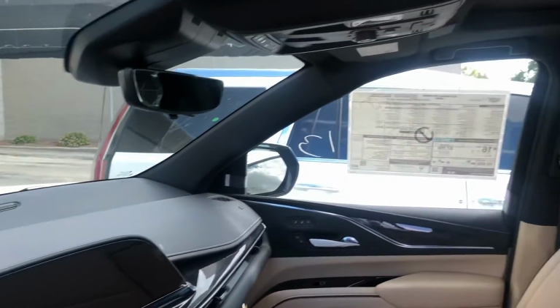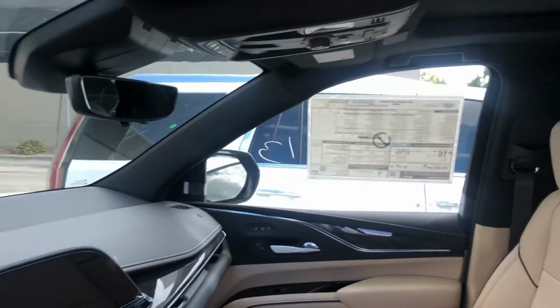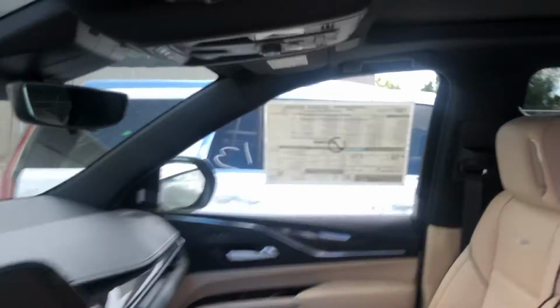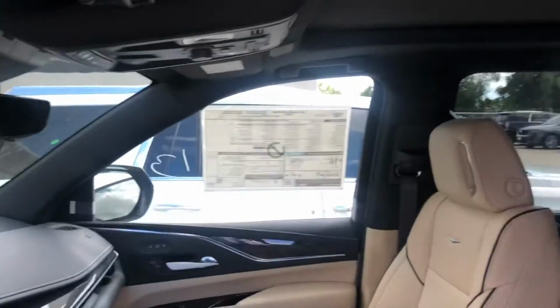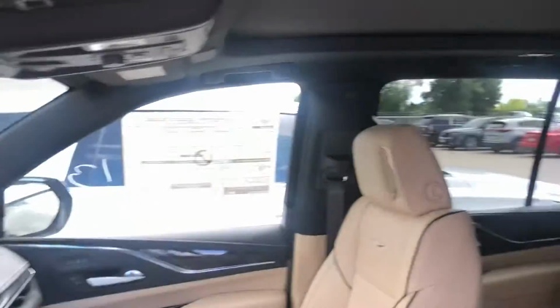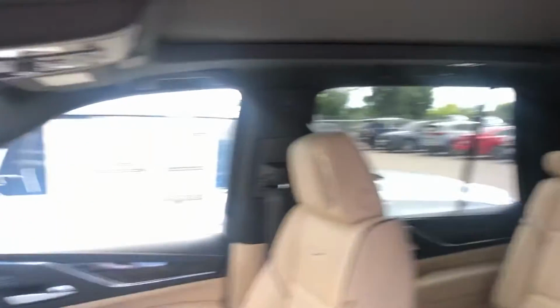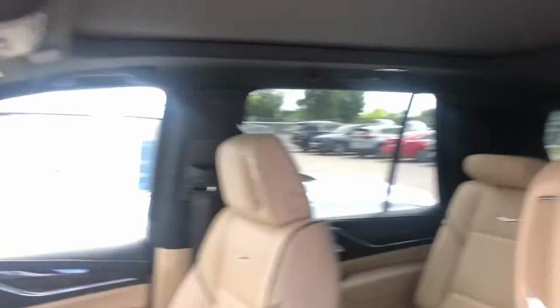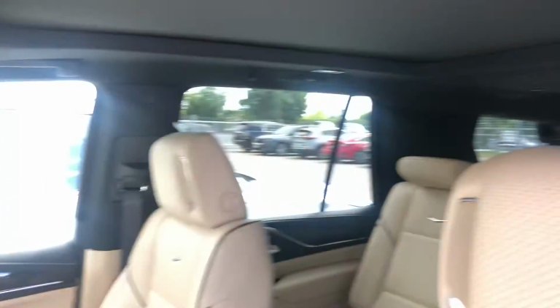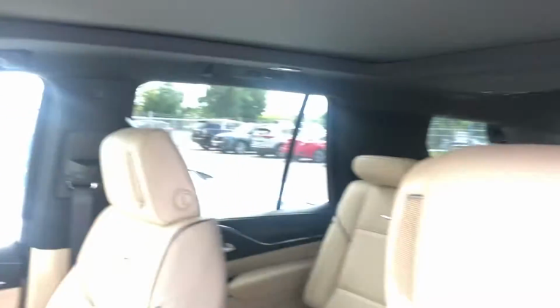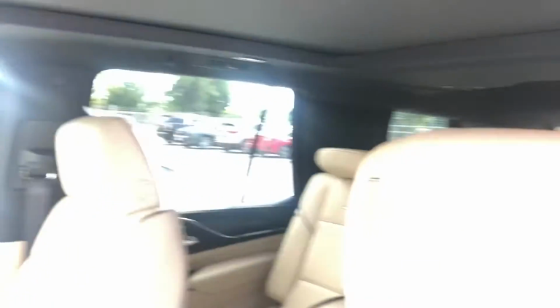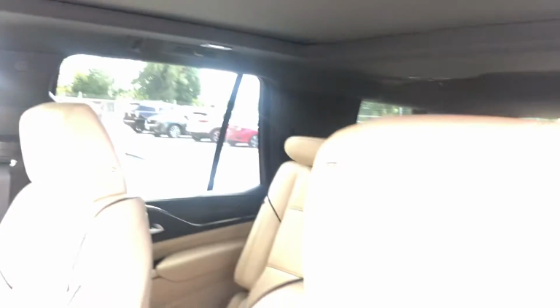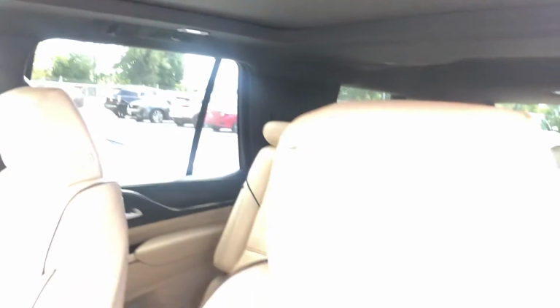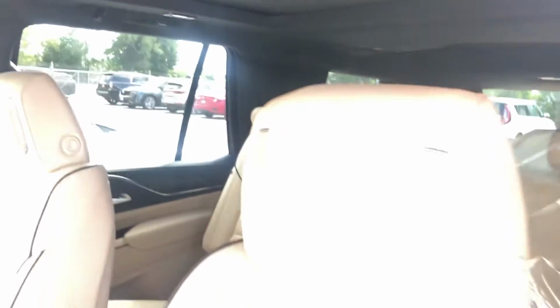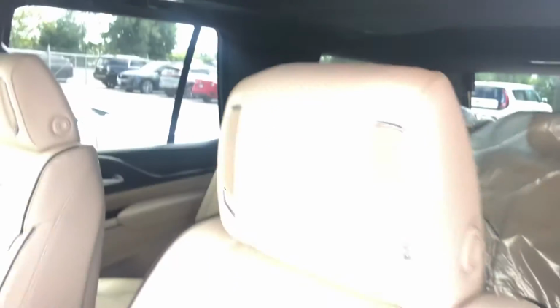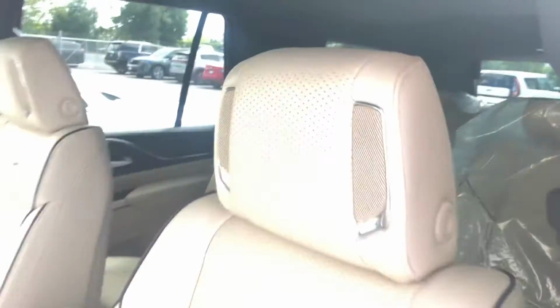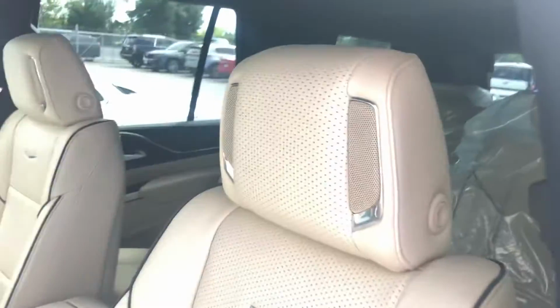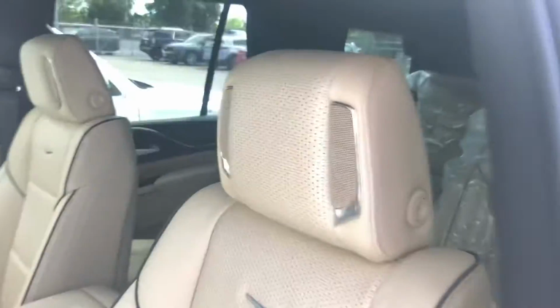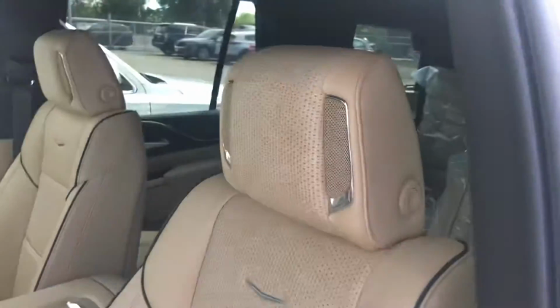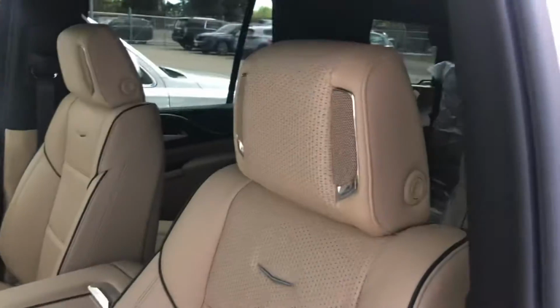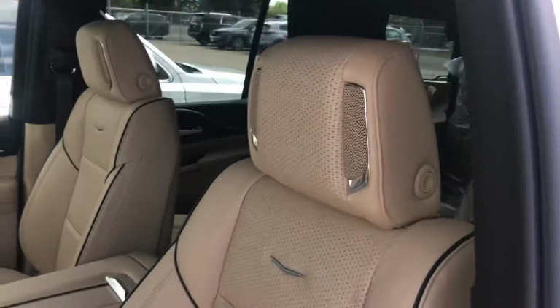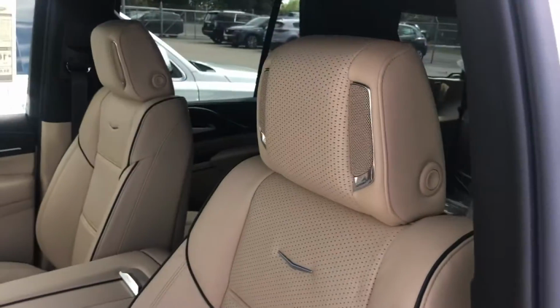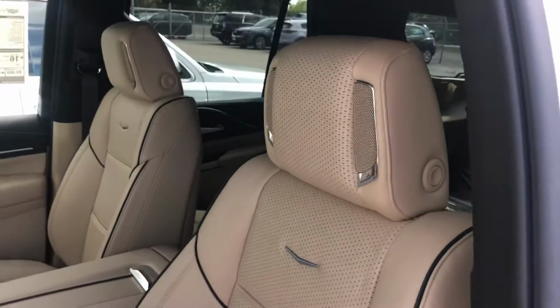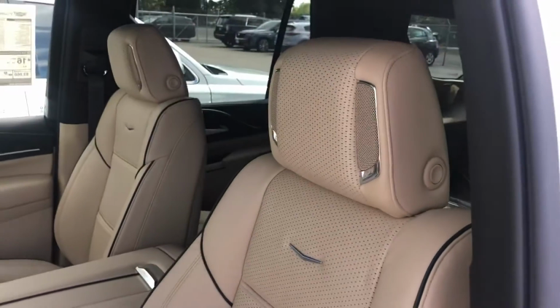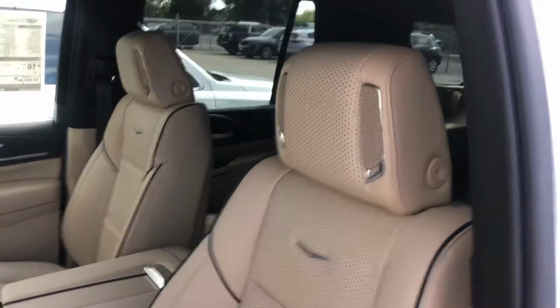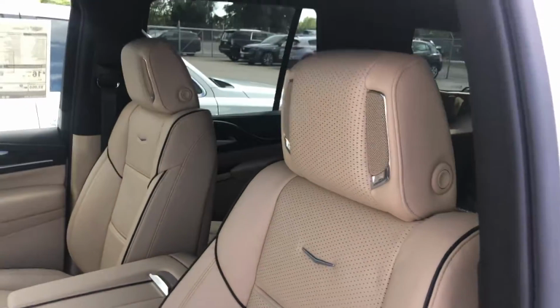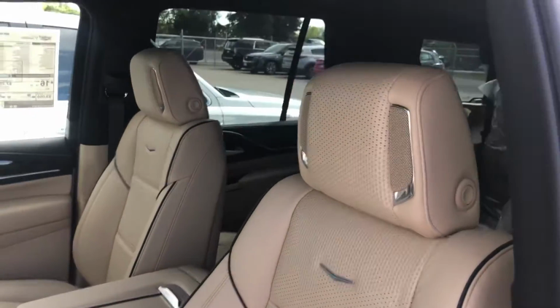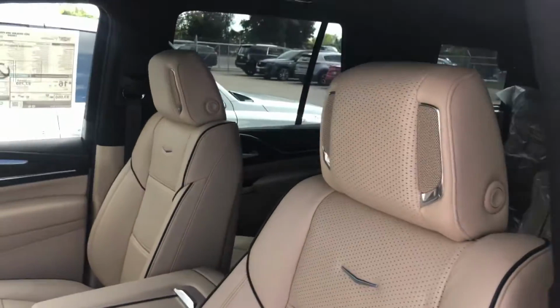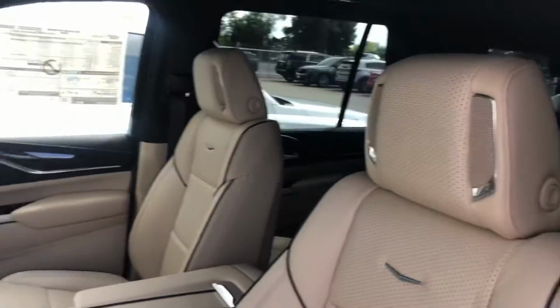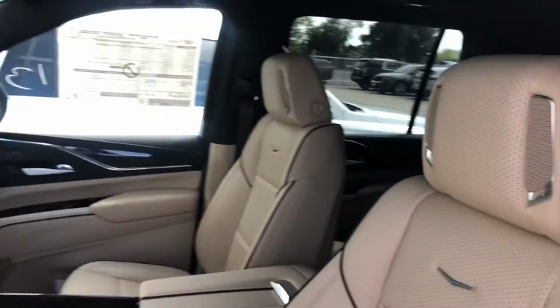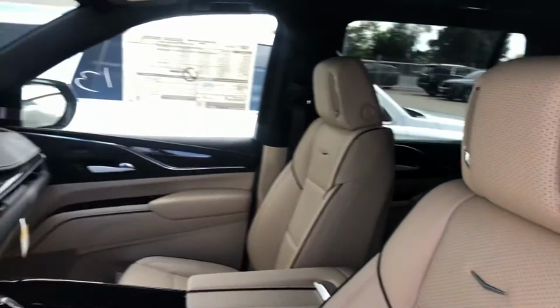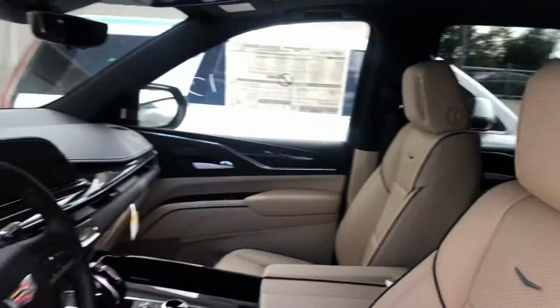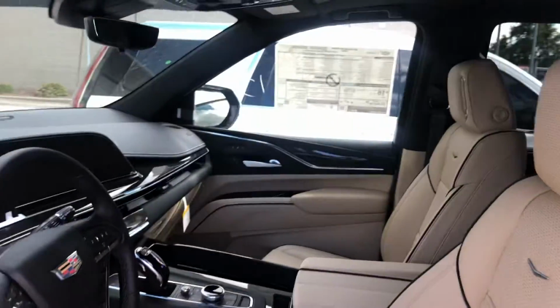It also comes with a panoramic sunroof and the AKG sound system with speakers in the headrests.